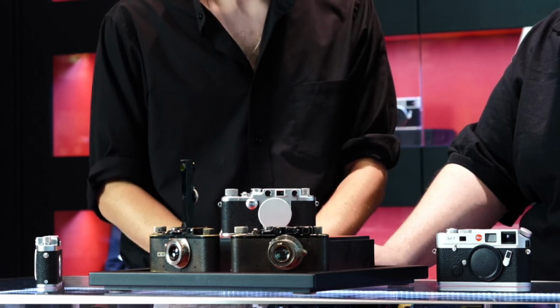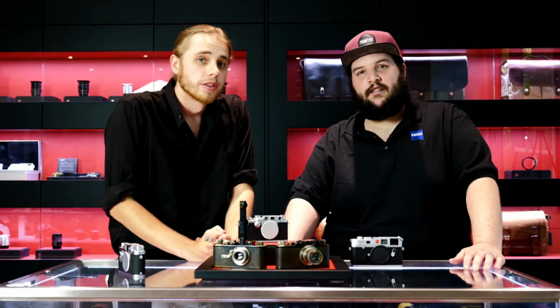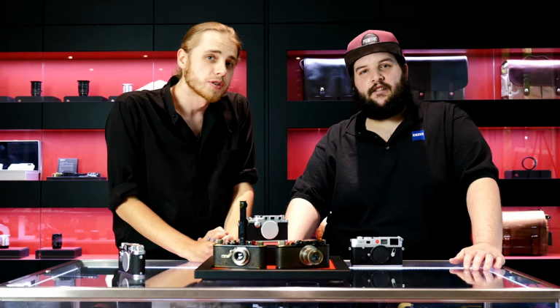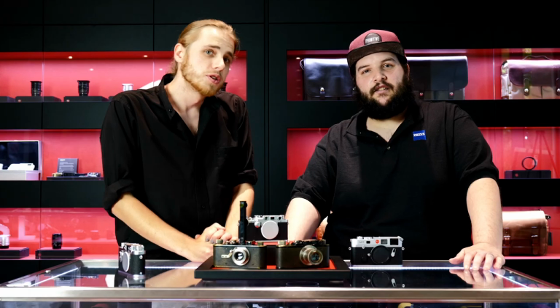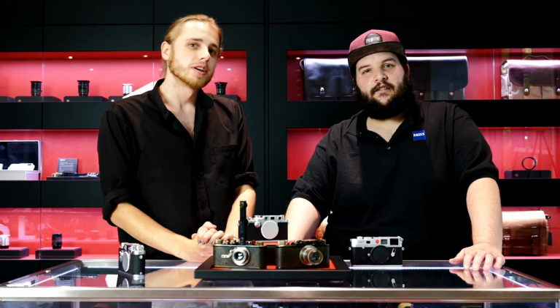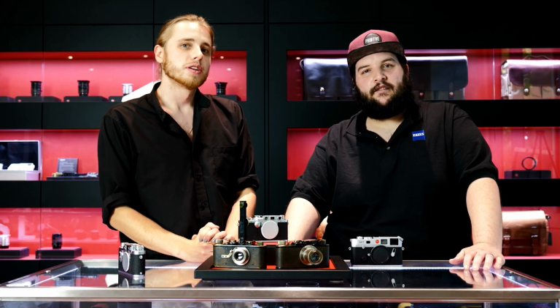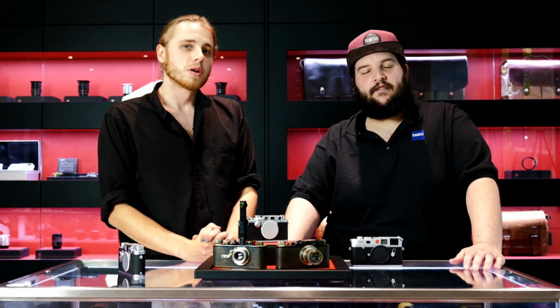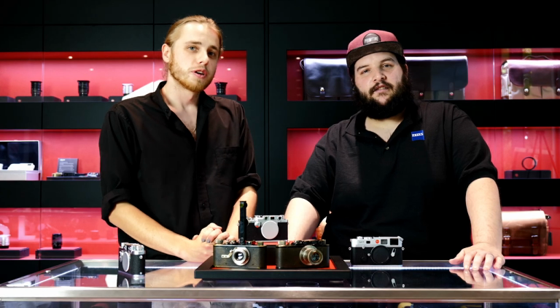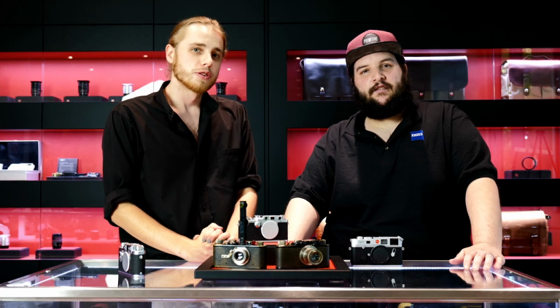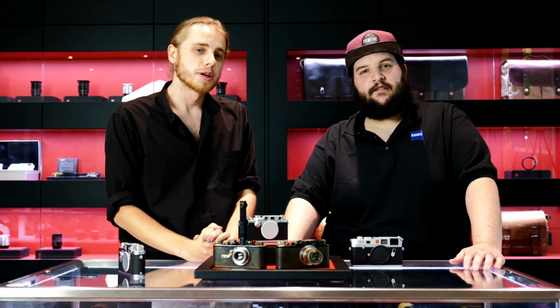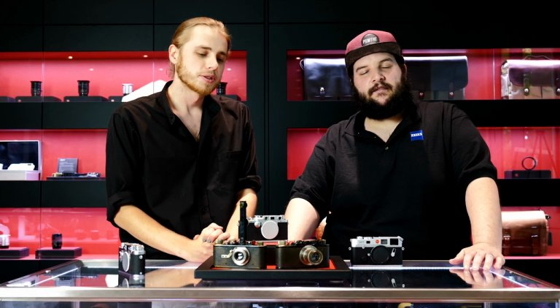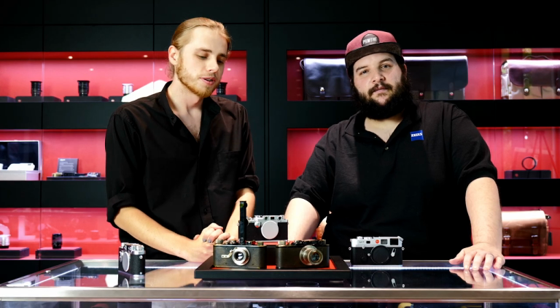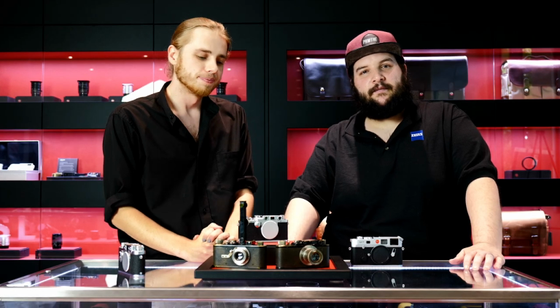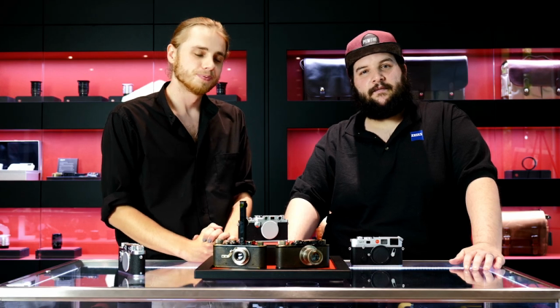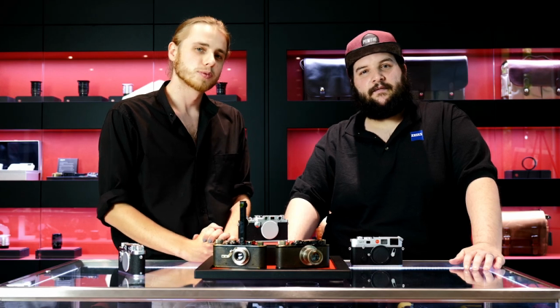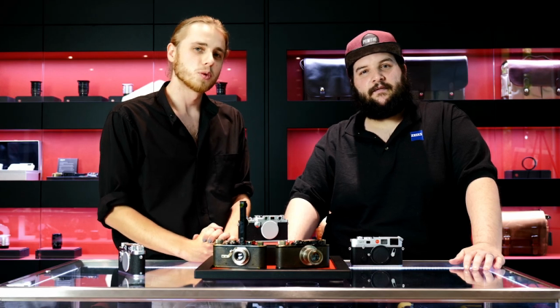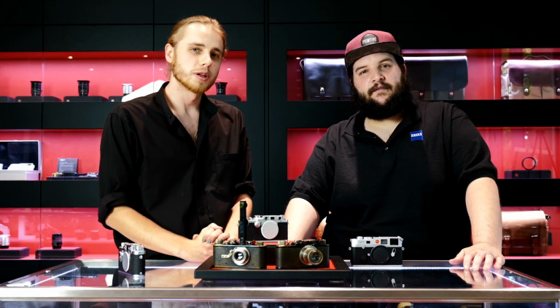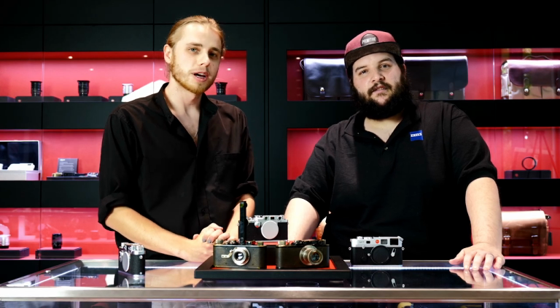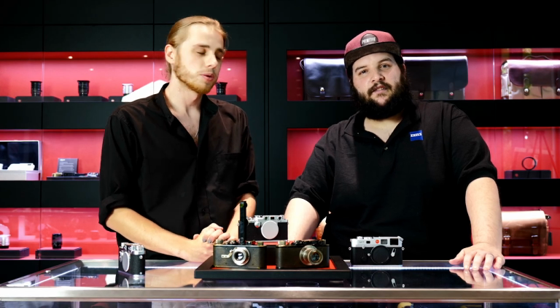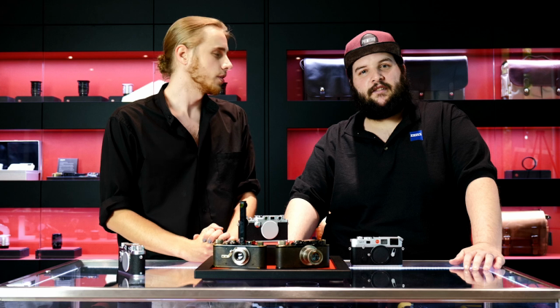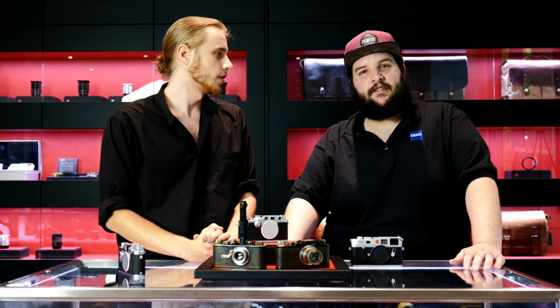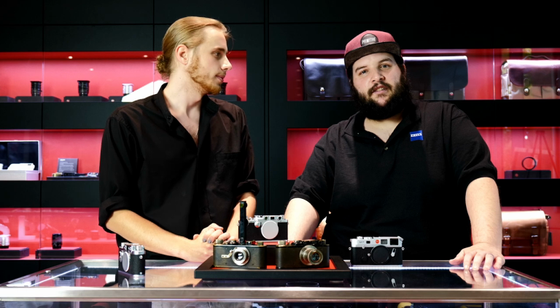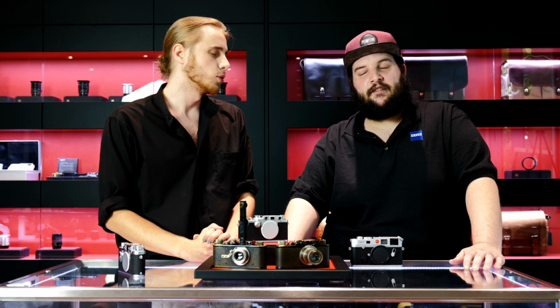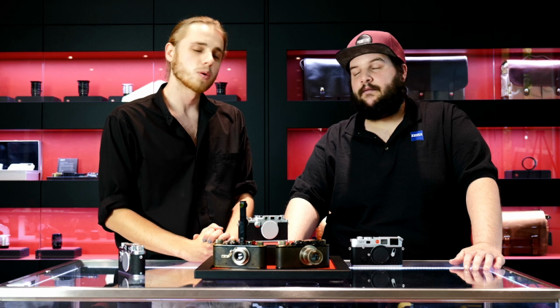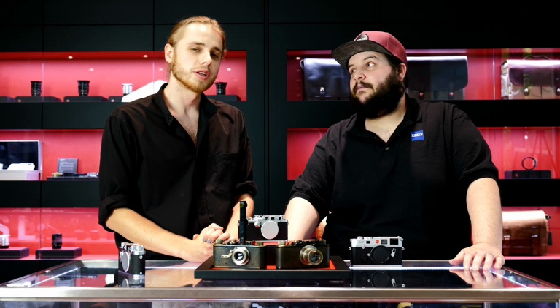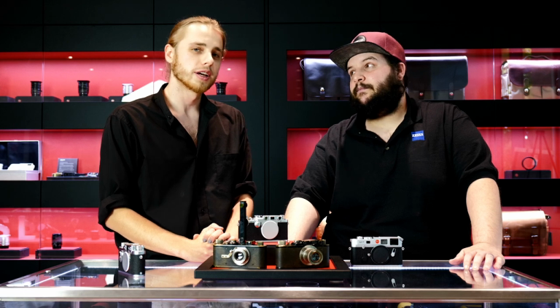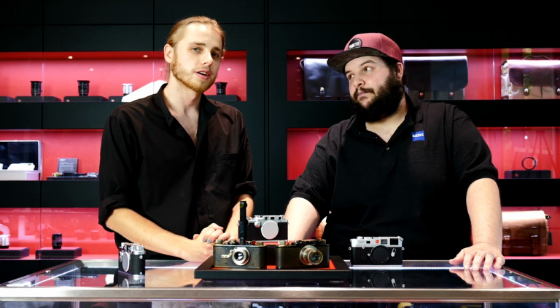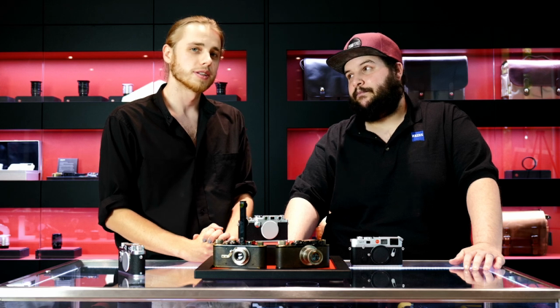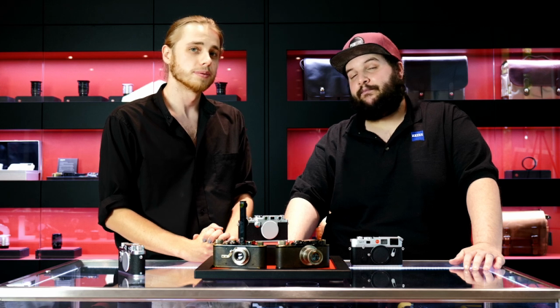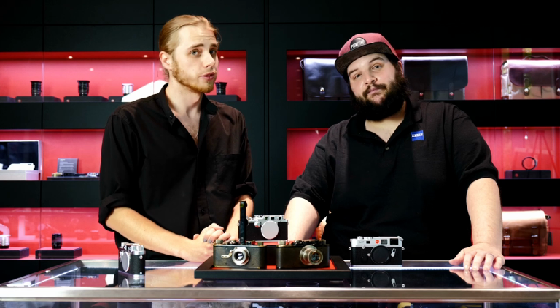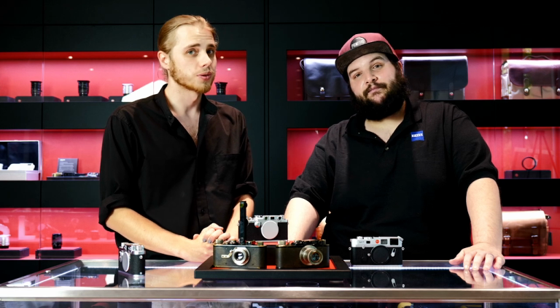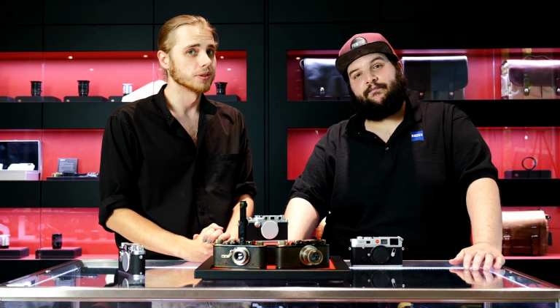Thanks for tuning in to our very first episode. We'll hit you back with more quality Leica content very shortly.